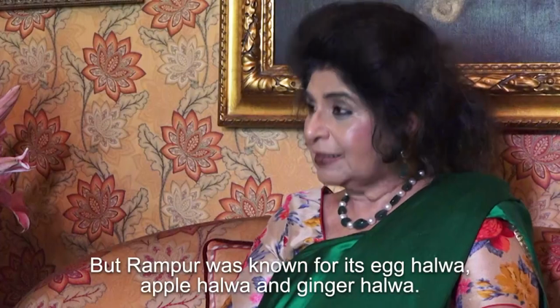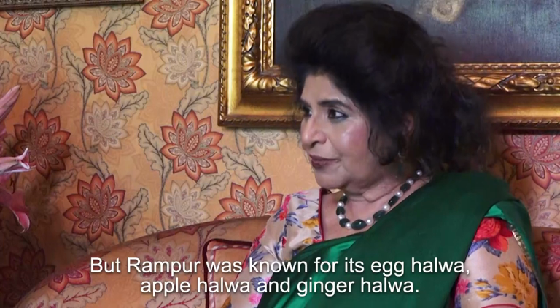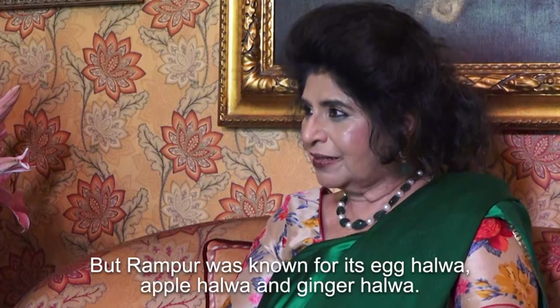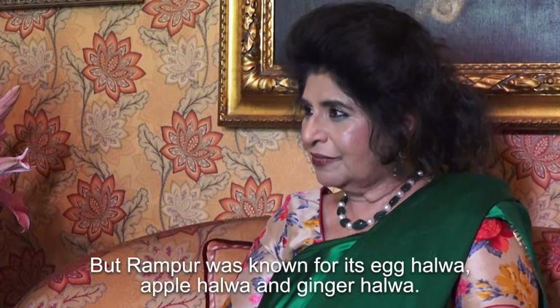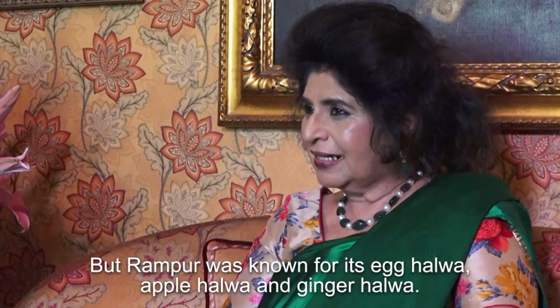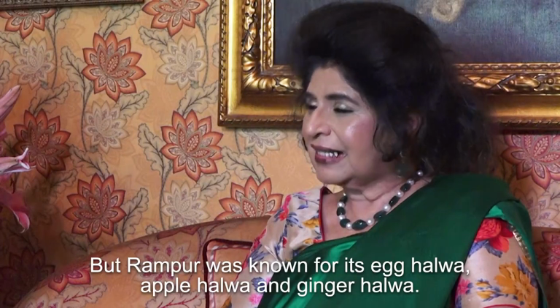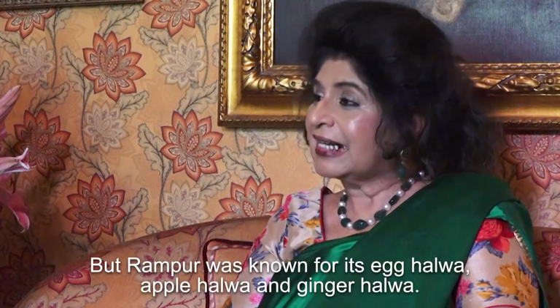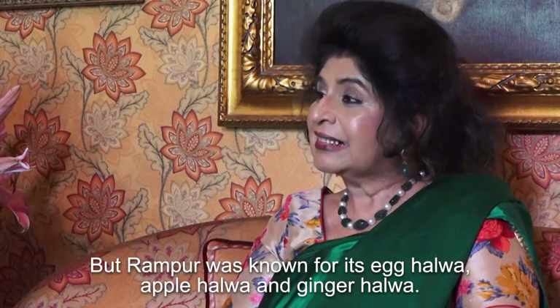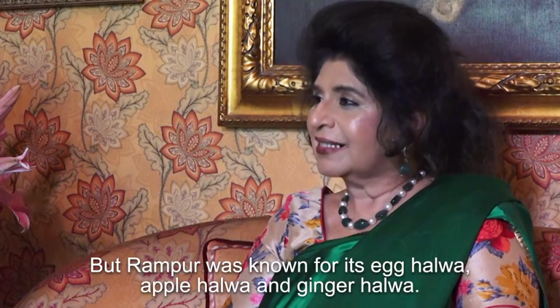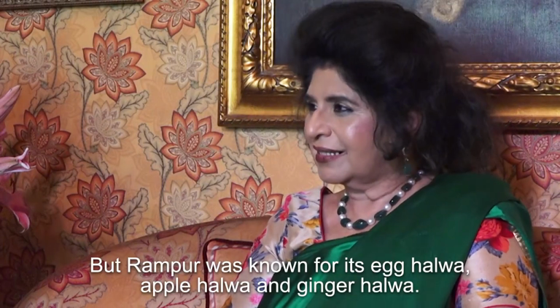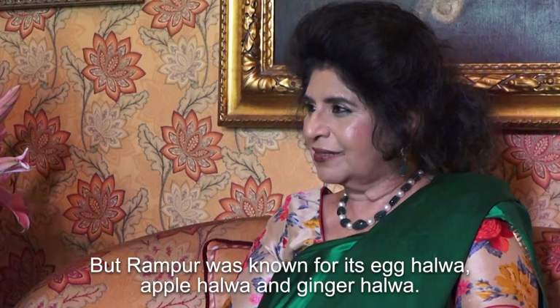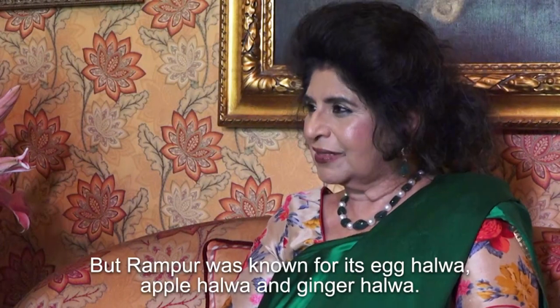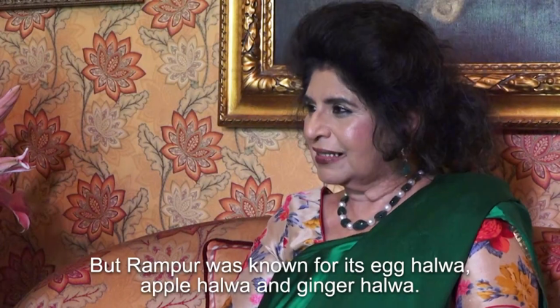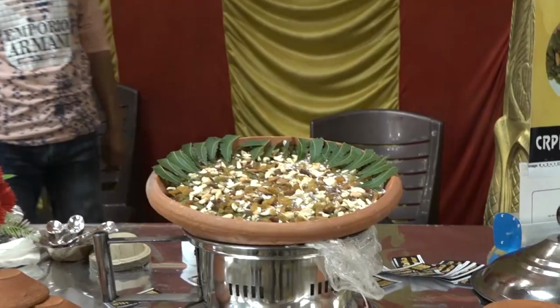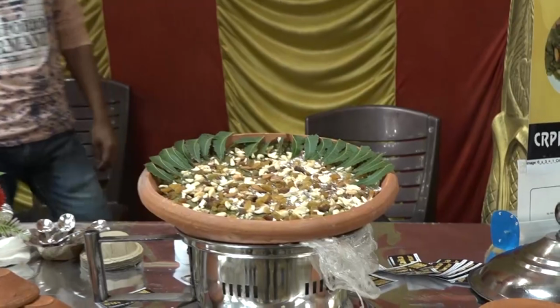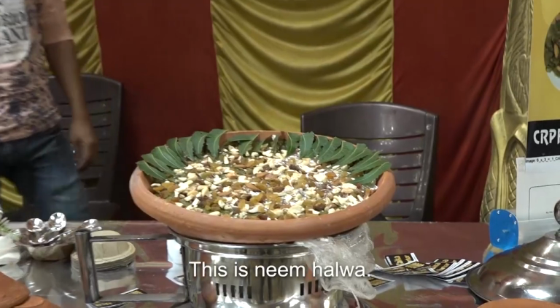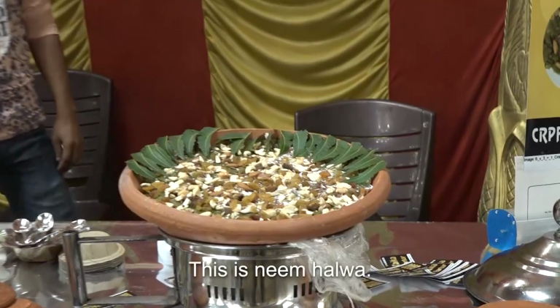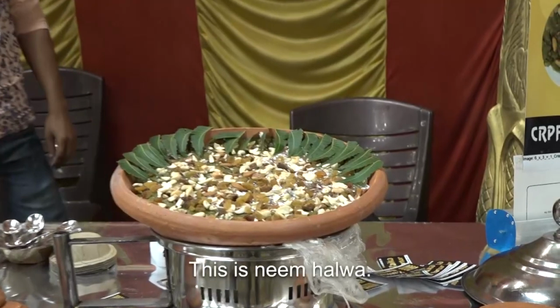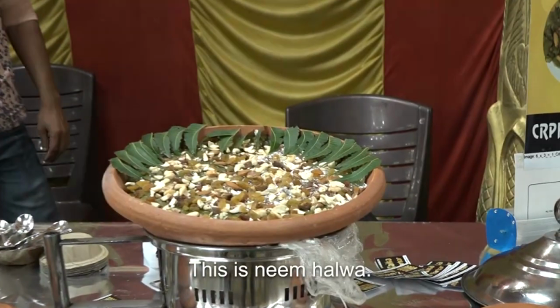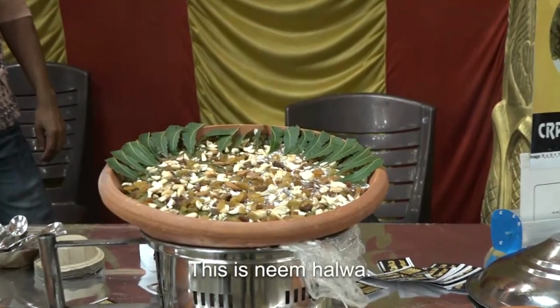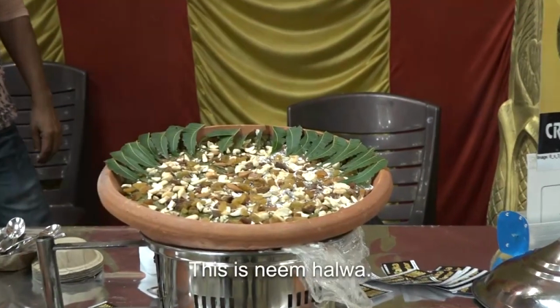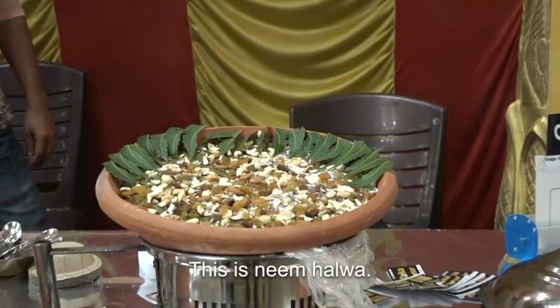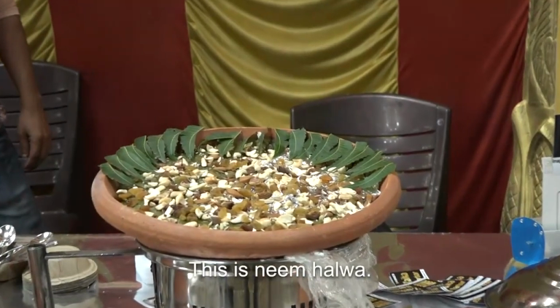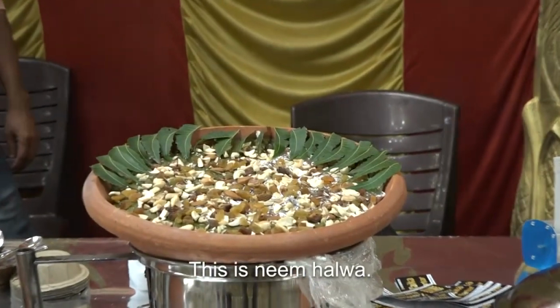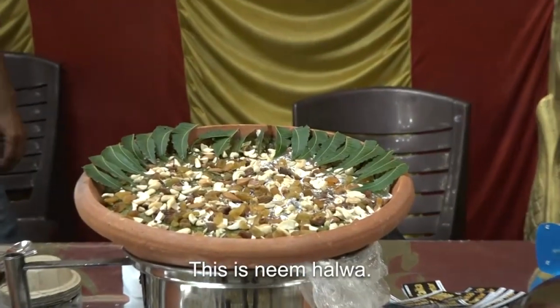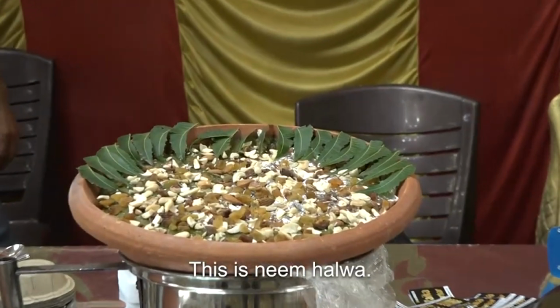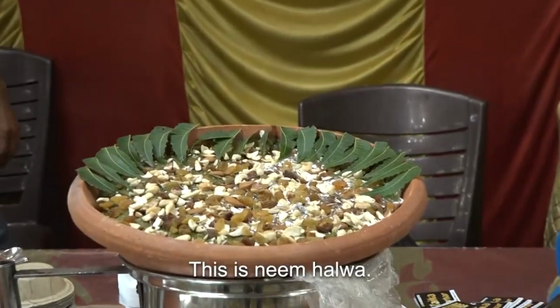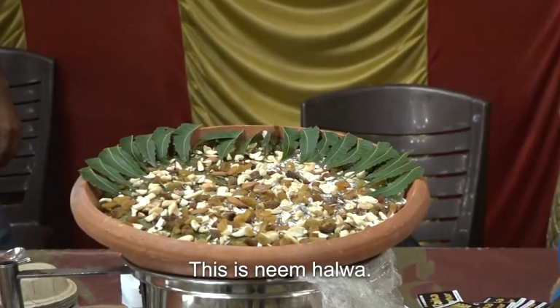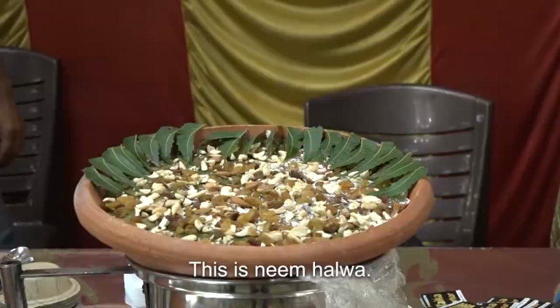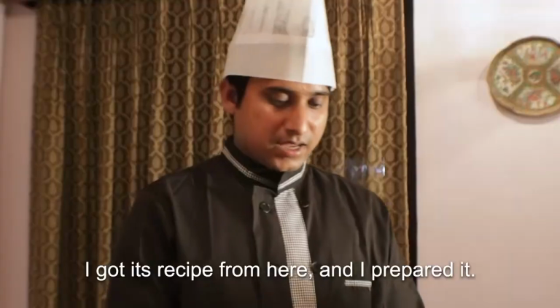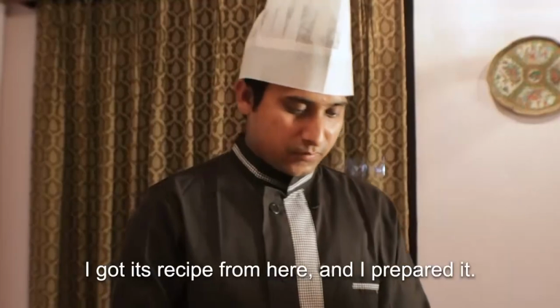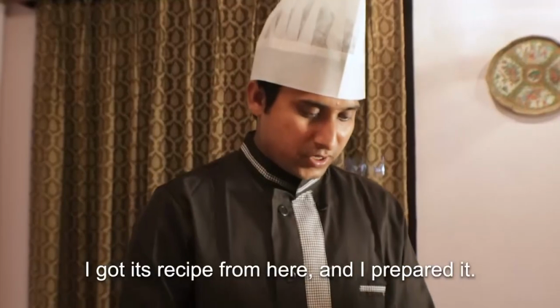Rampur was also known for sep ka halwa and adrak ka halwa.